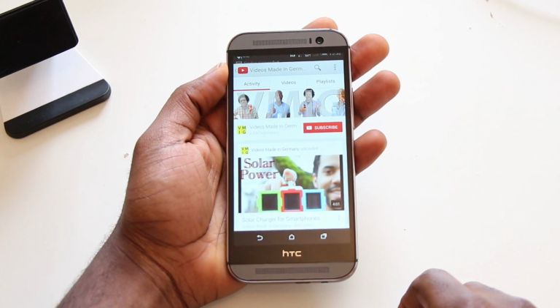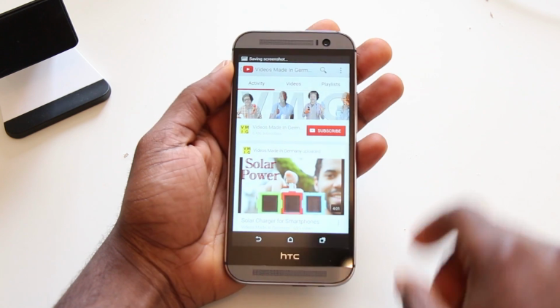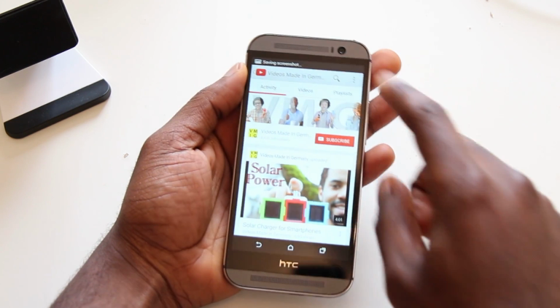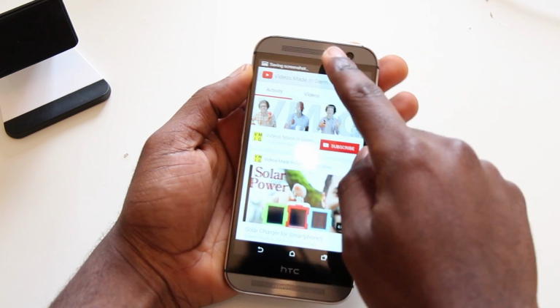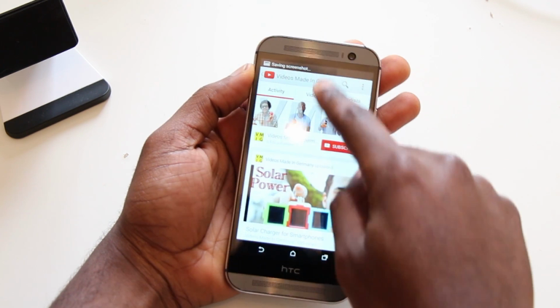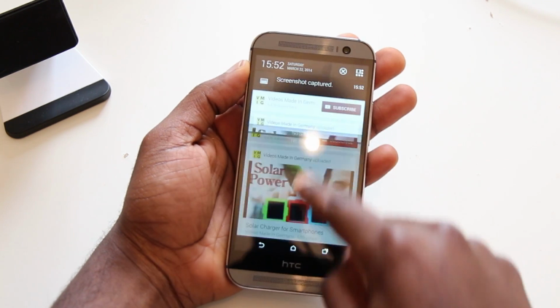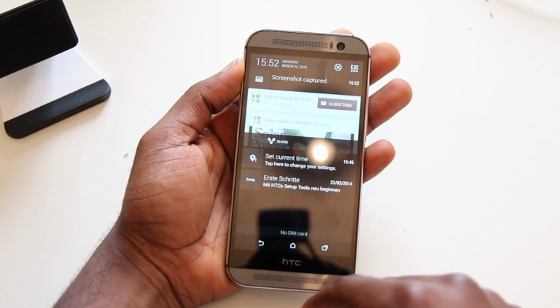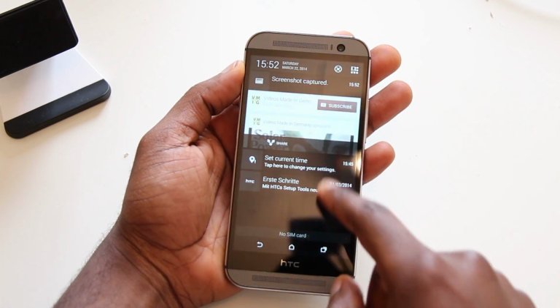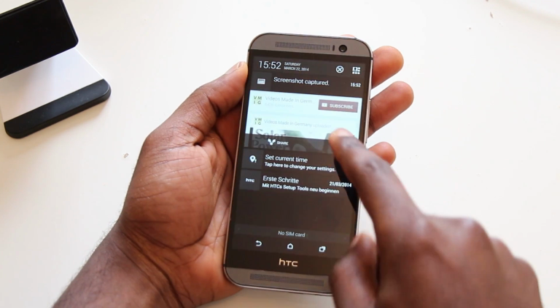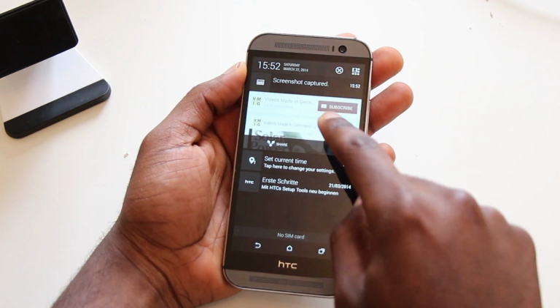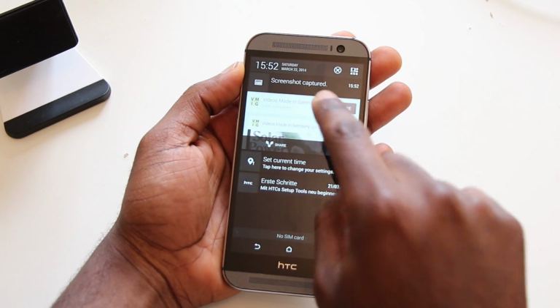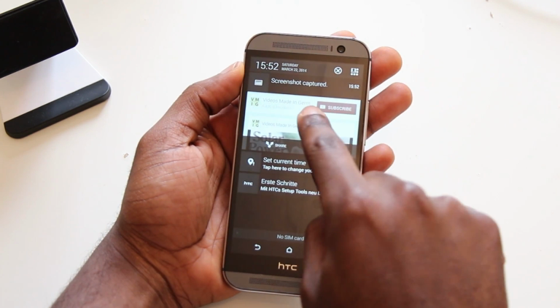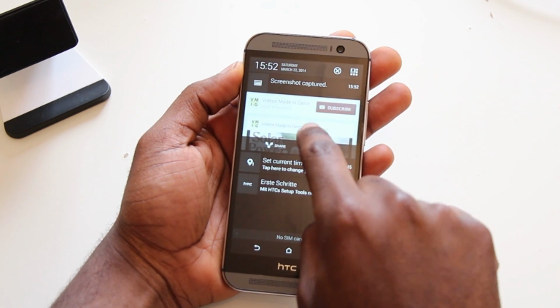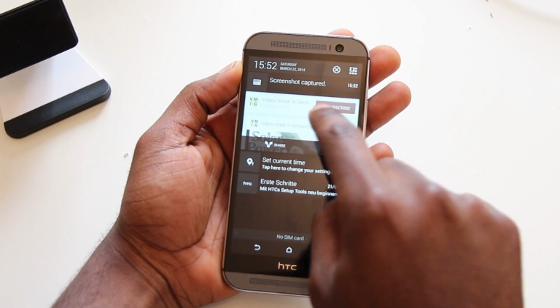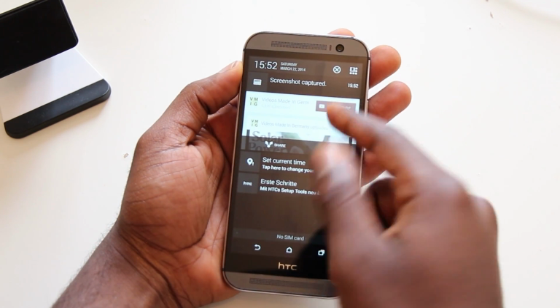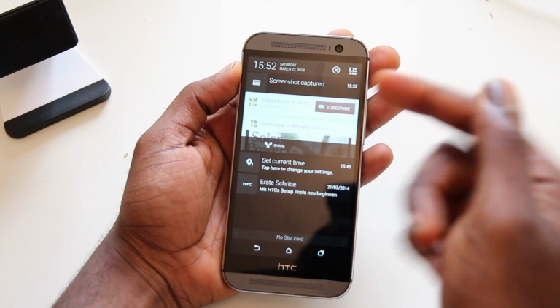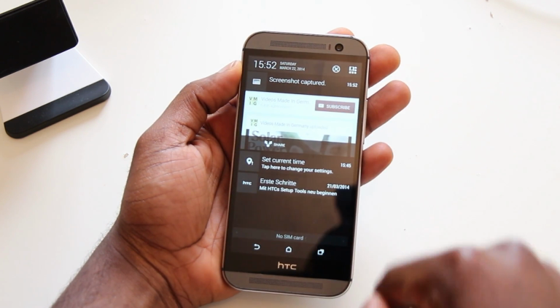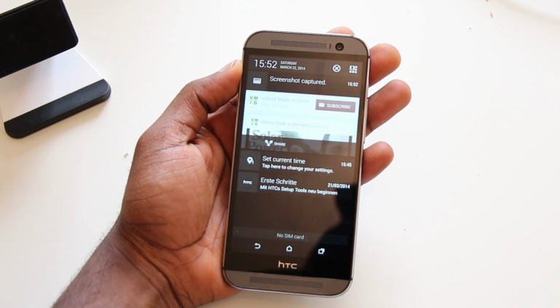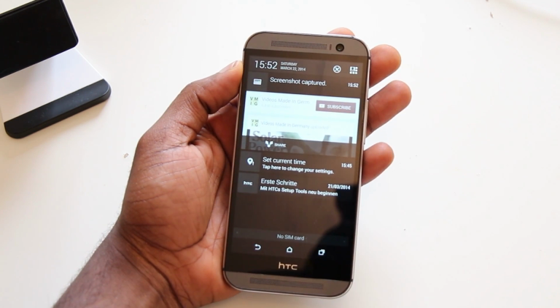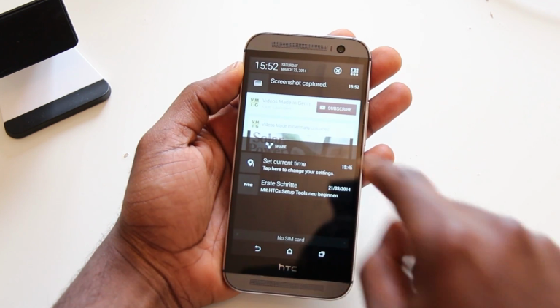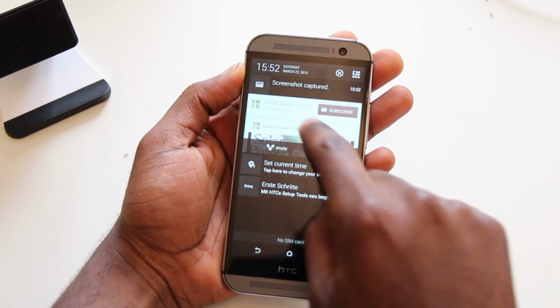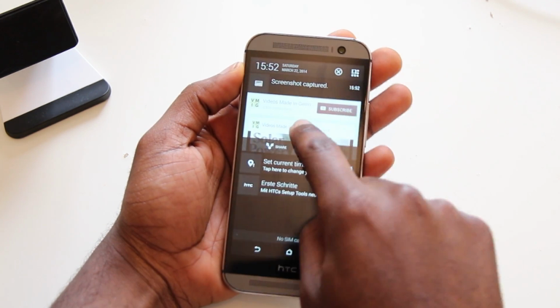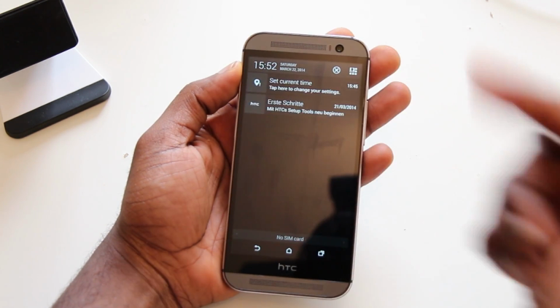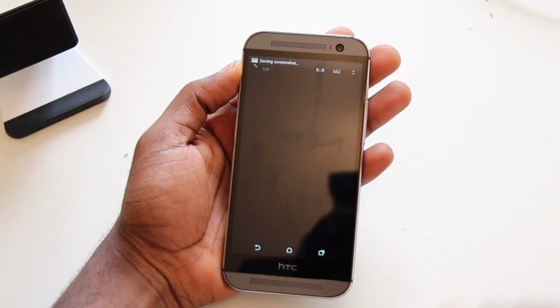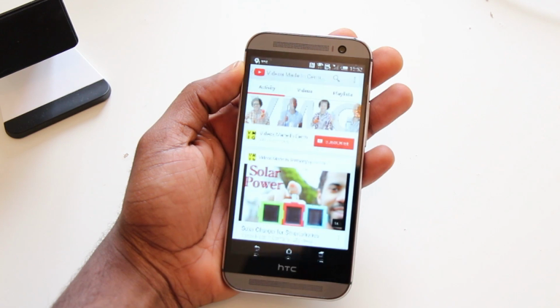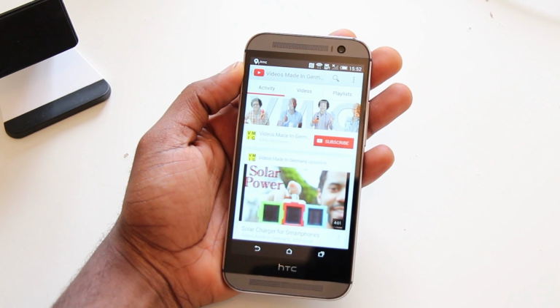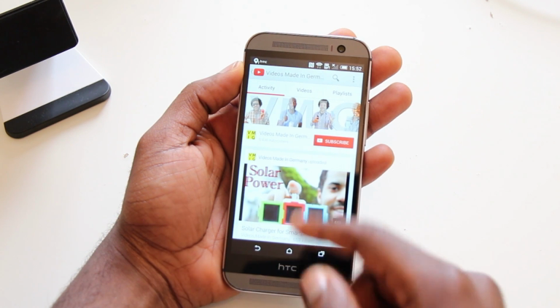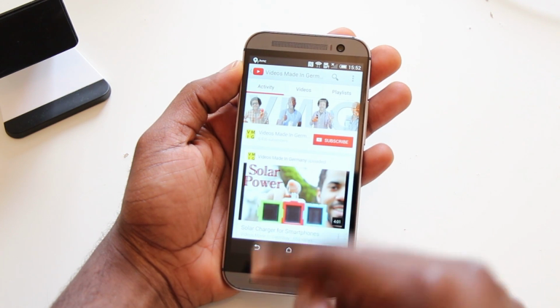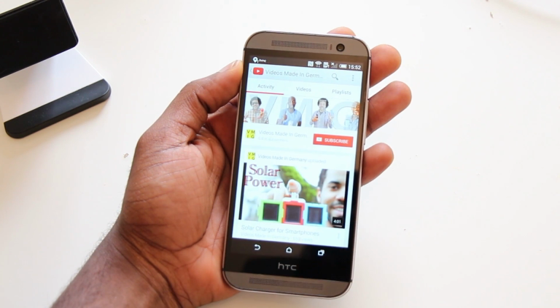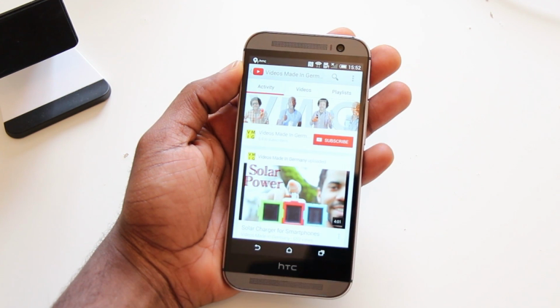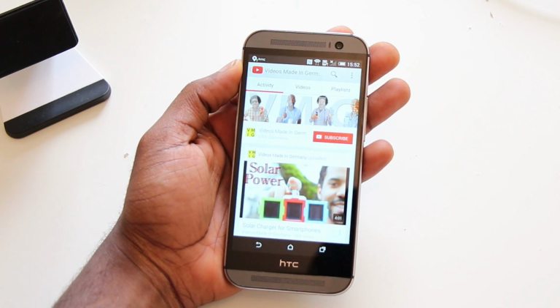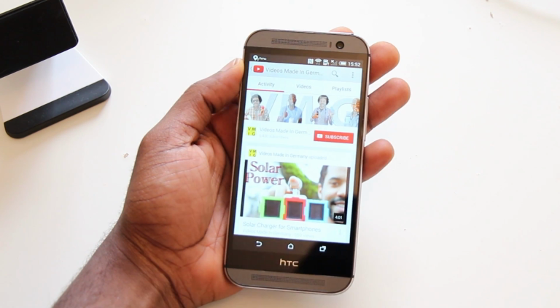There you go — now you get a notification which says you just took a screenshot. When you press on it, the screenshot will be shown.